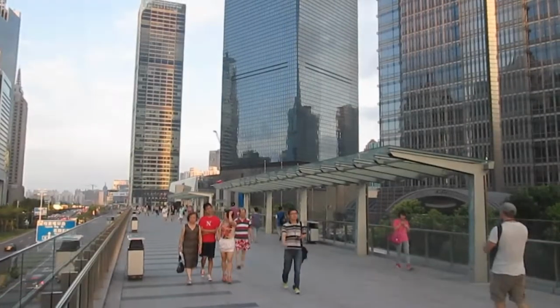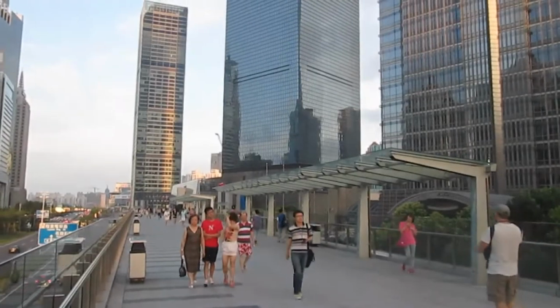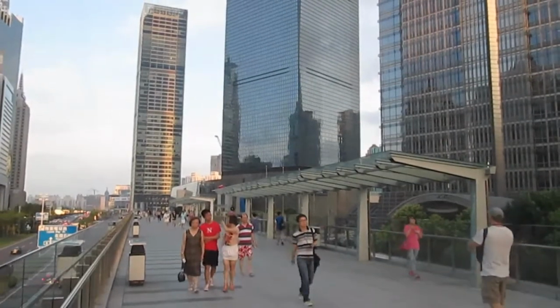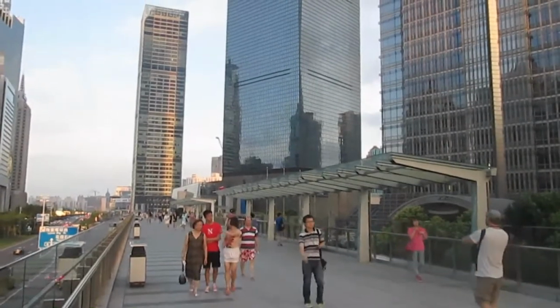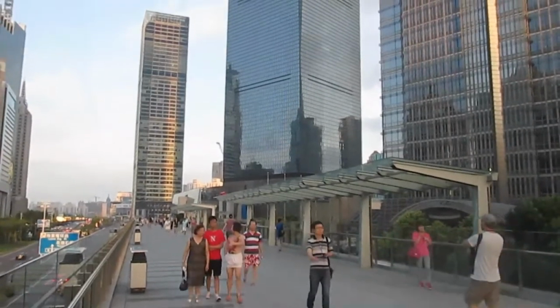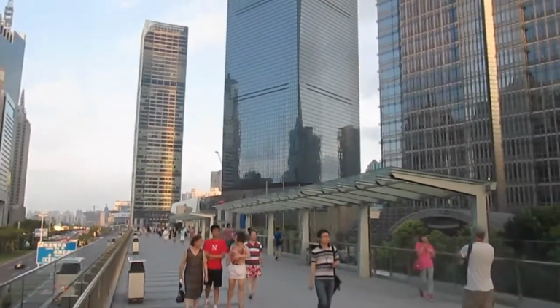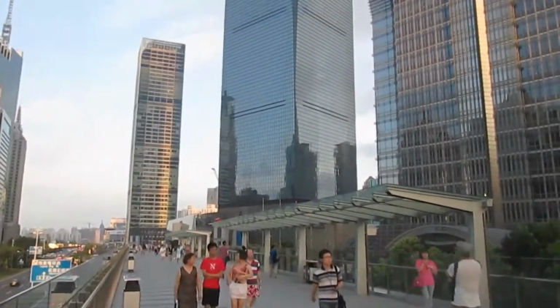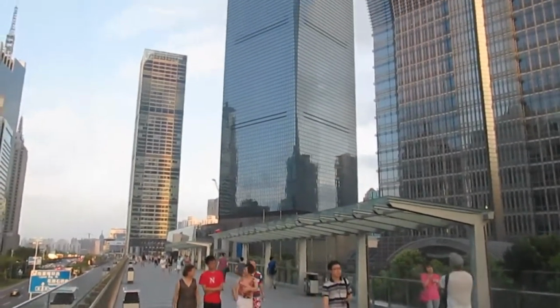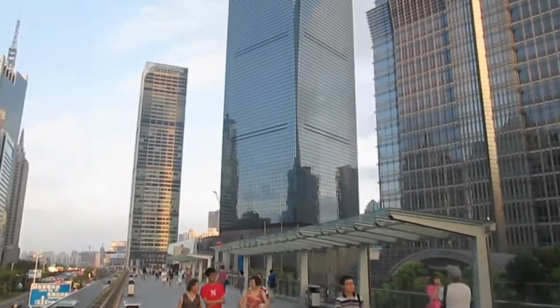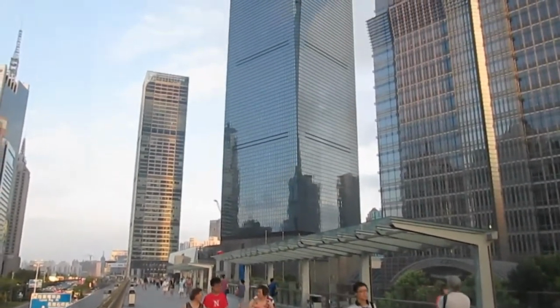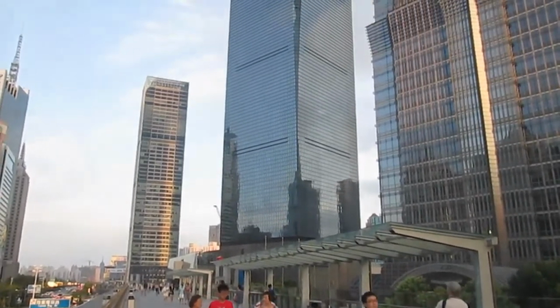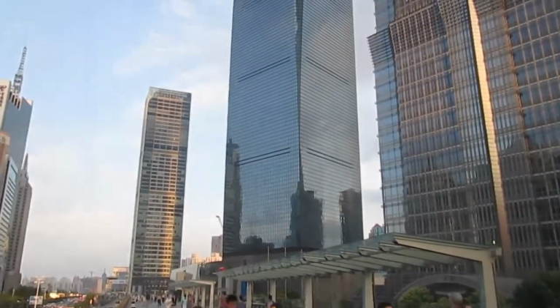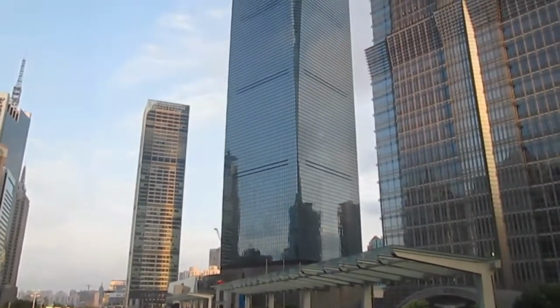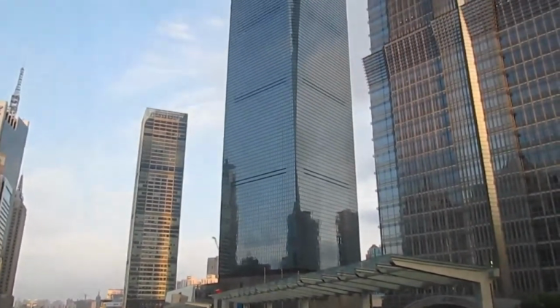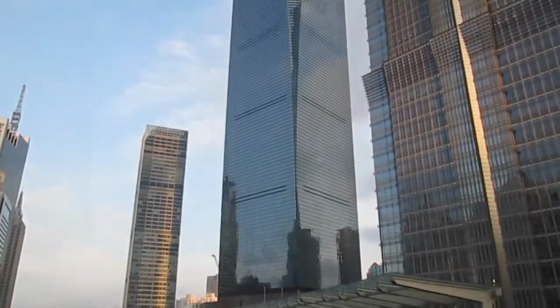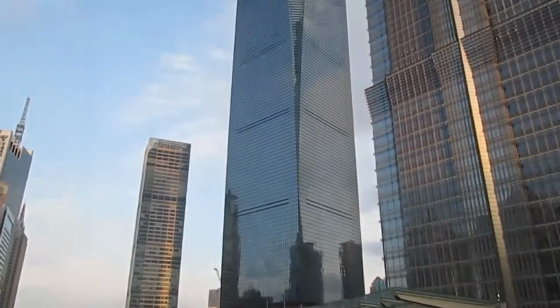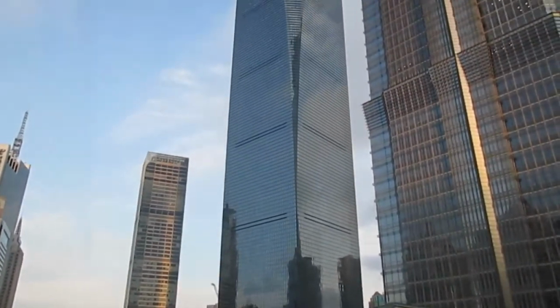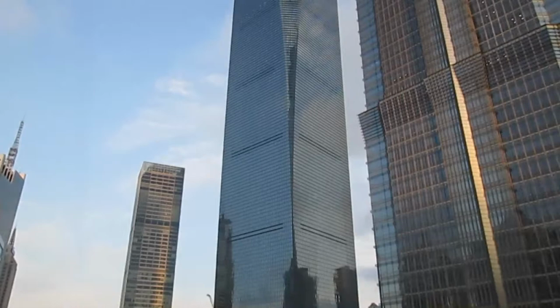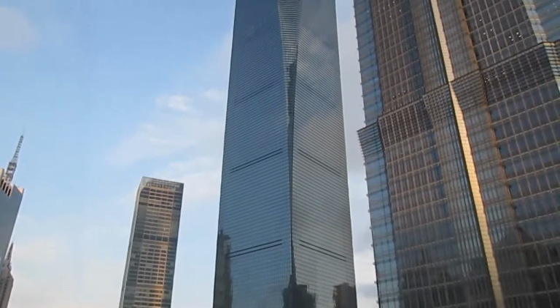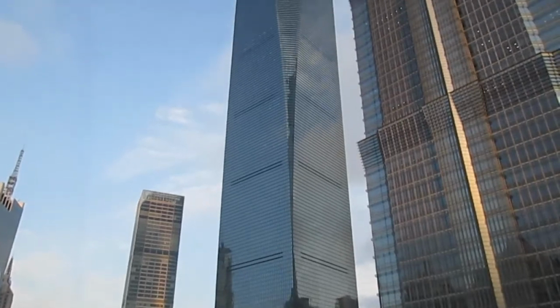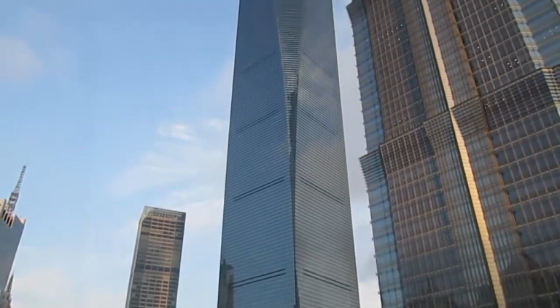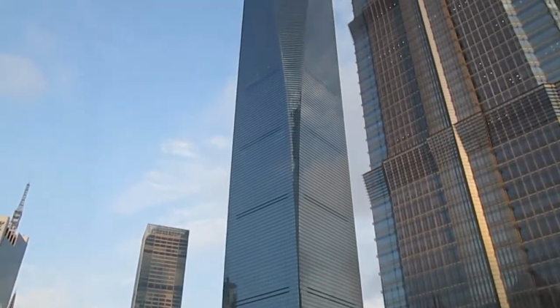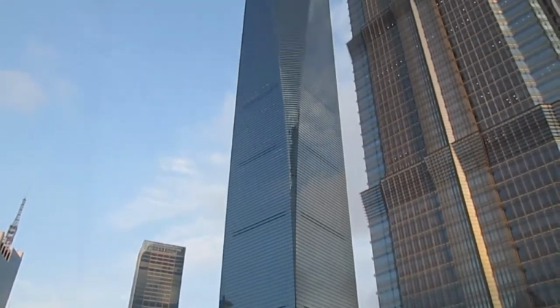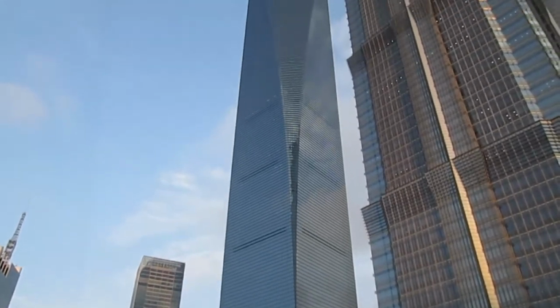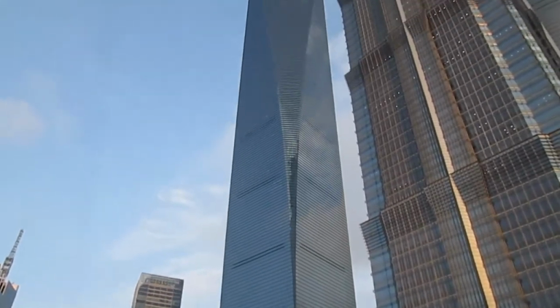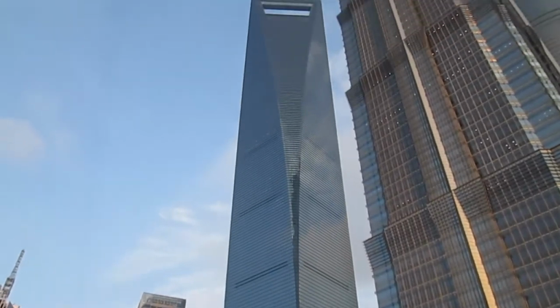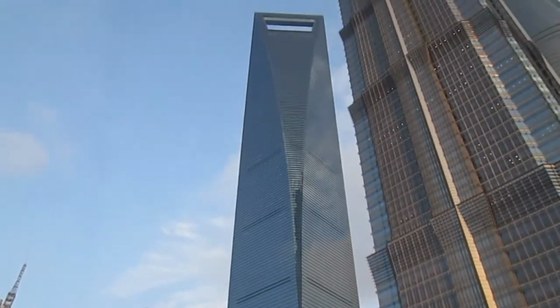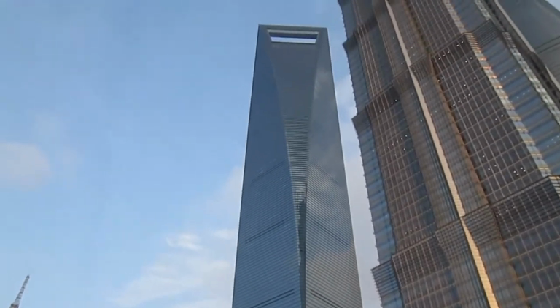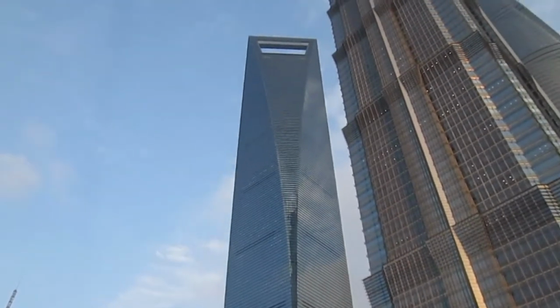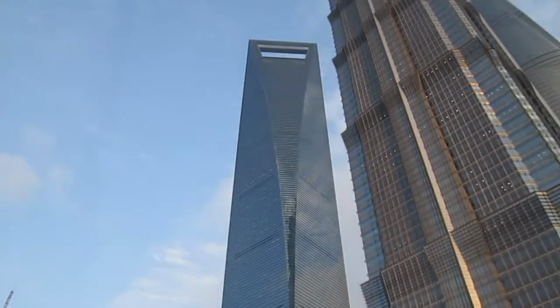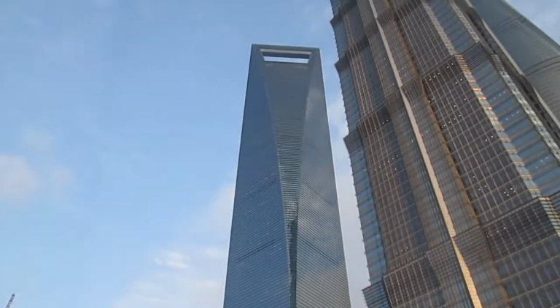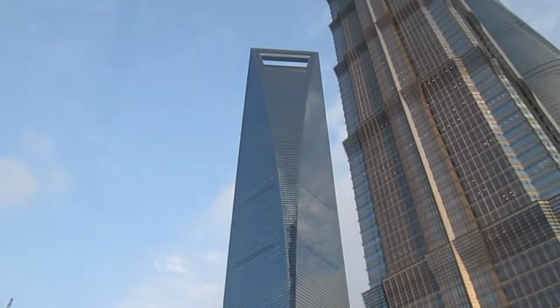We're going to go up one of the tall buildings in Shanghai, and we've decided to go up this one, commonly referred to as the bottle opener.